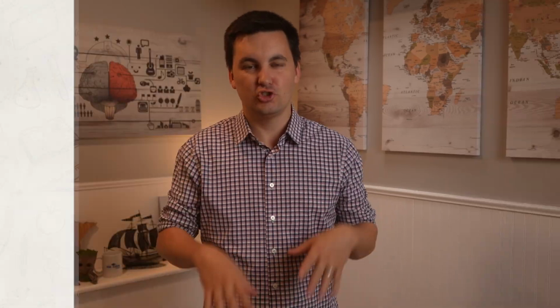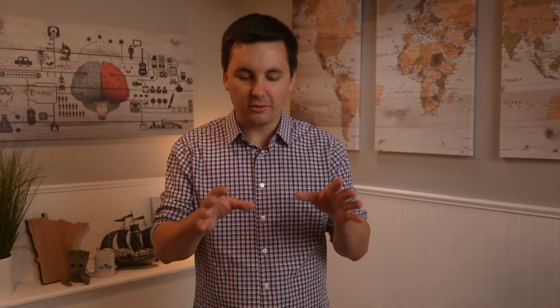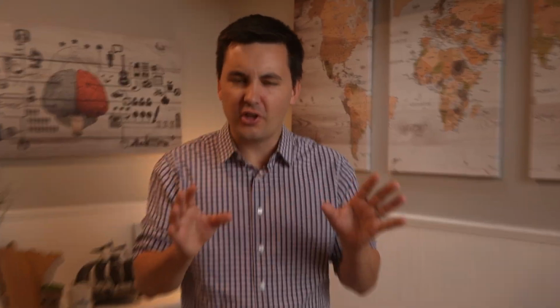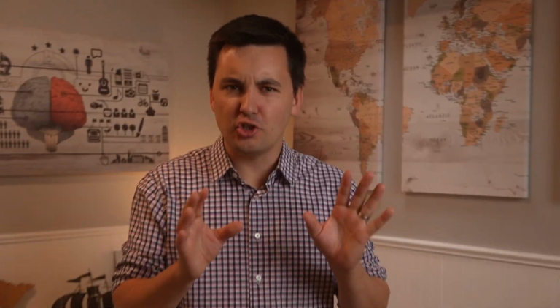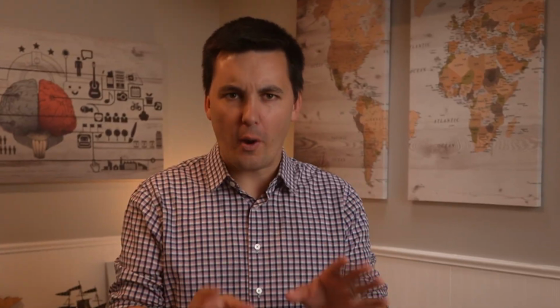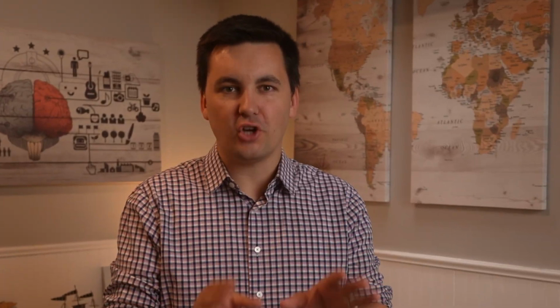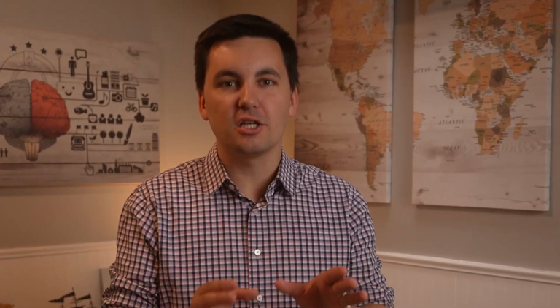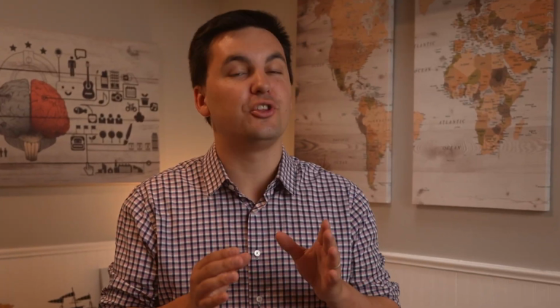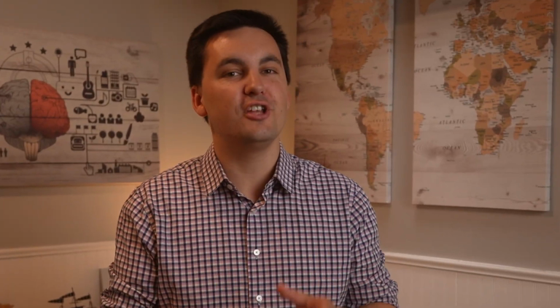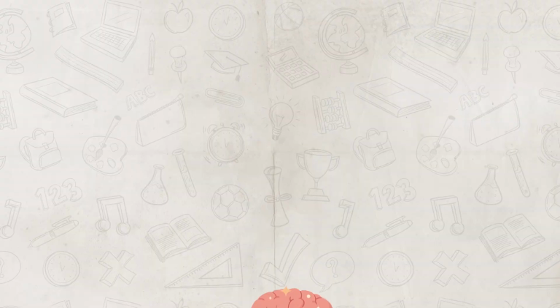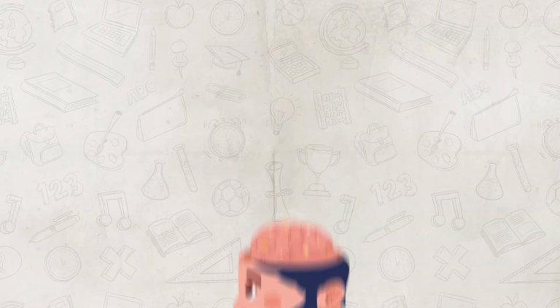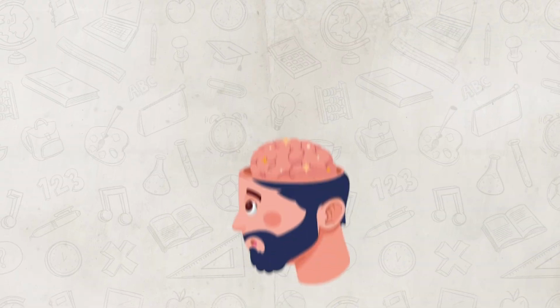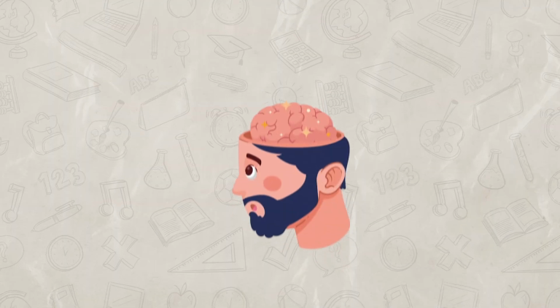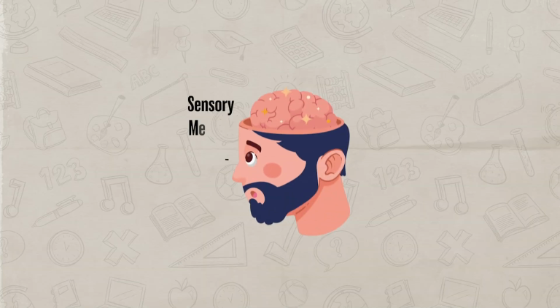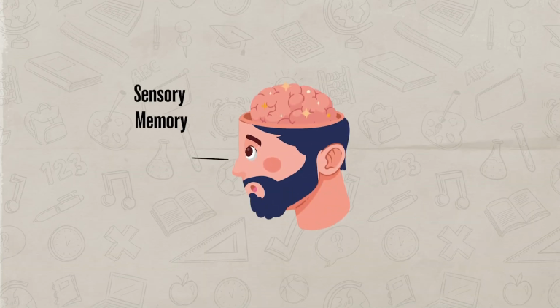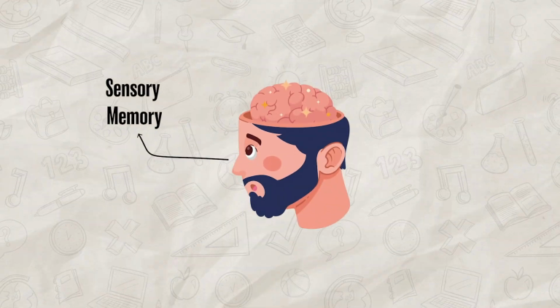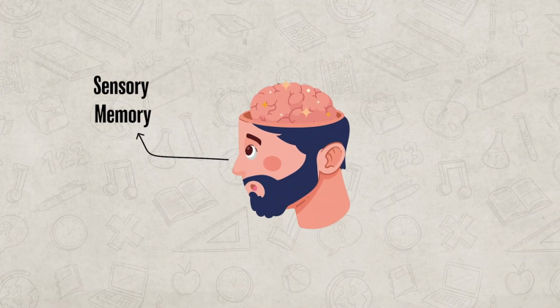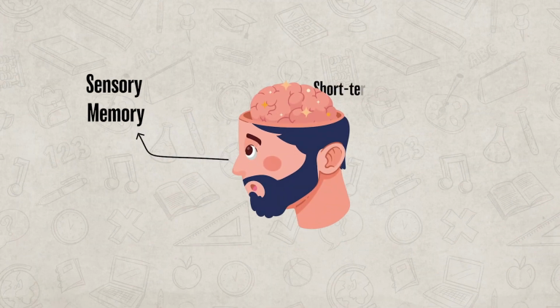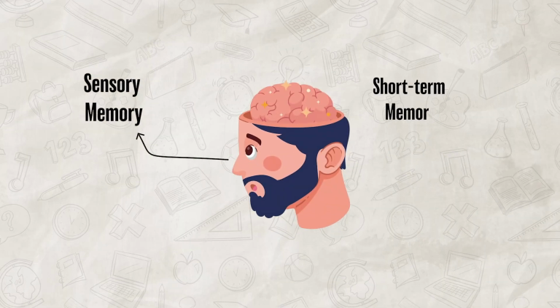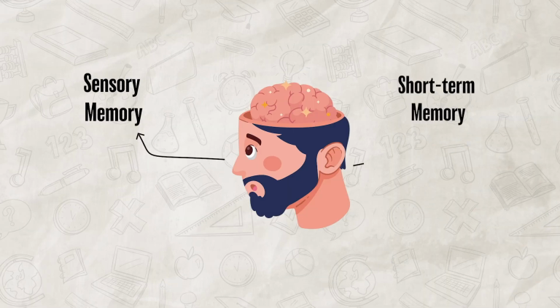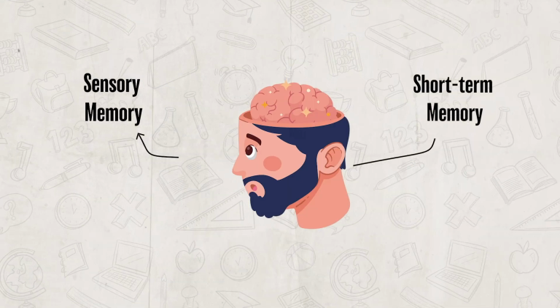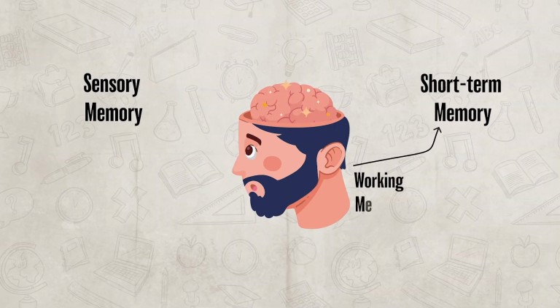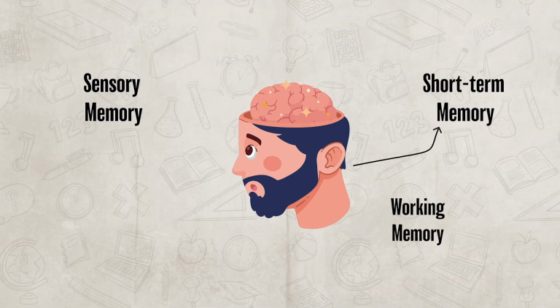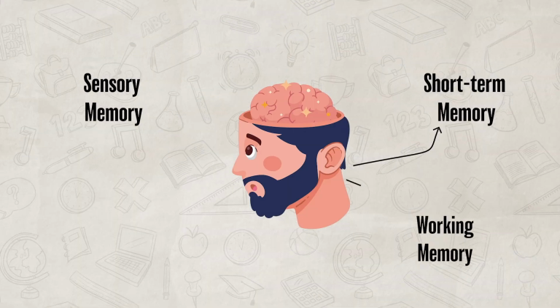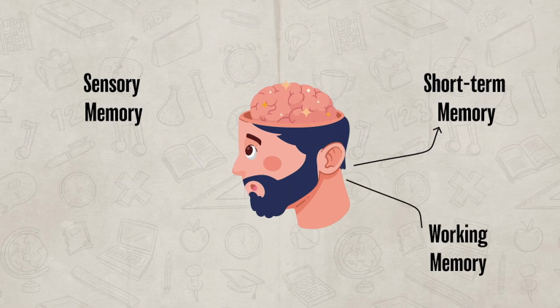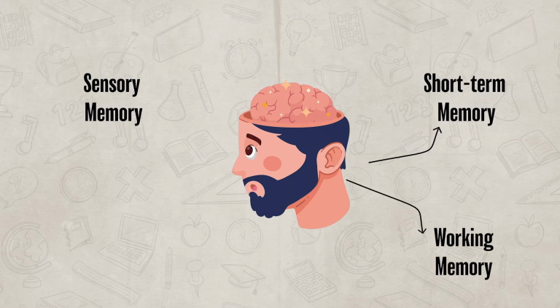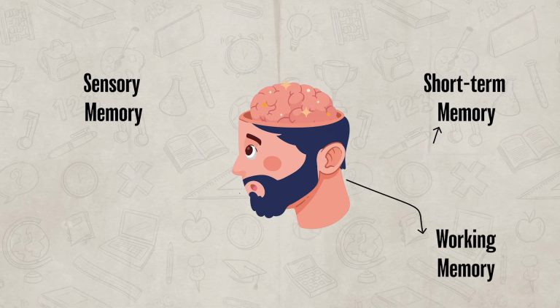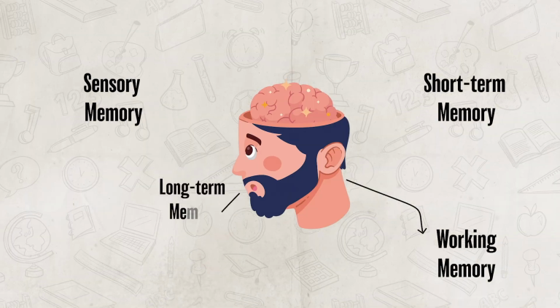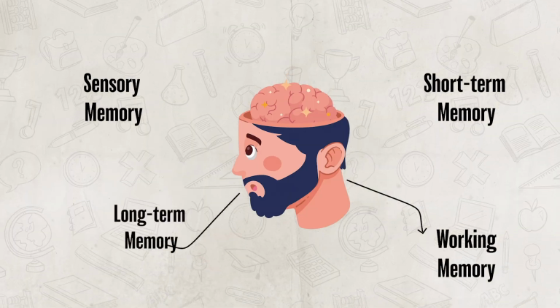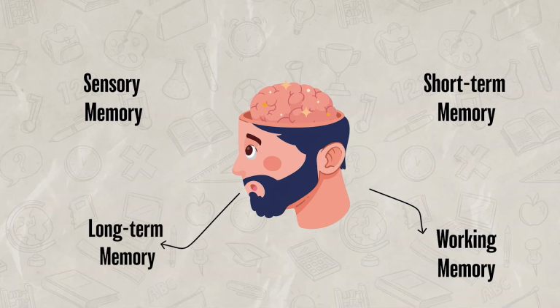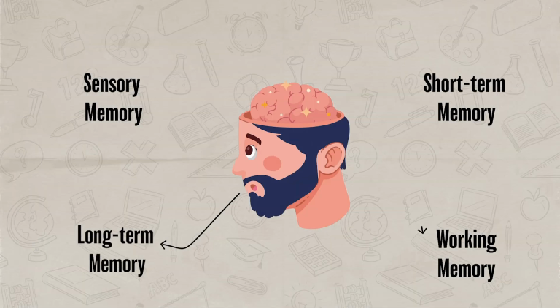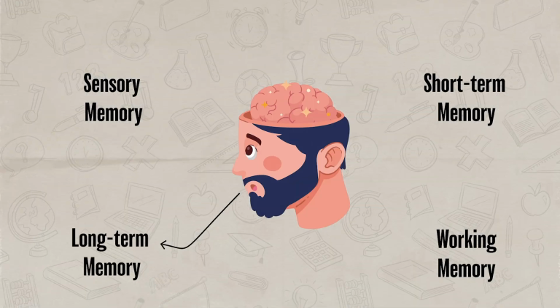To start, let's talk about the difference between sensory memory, short-term memory, working memory, and long-term memory.